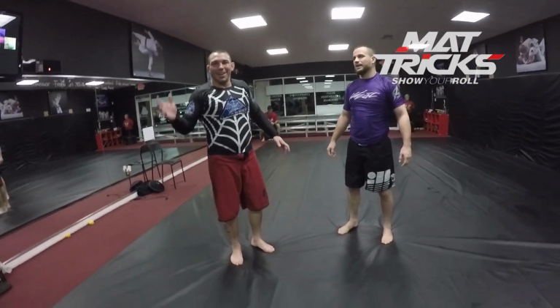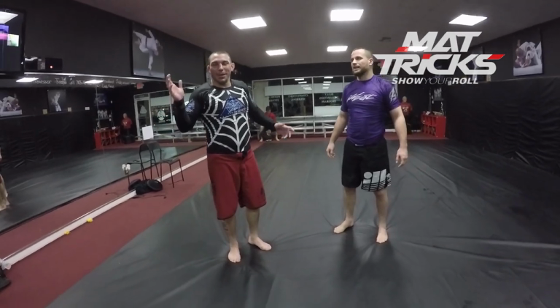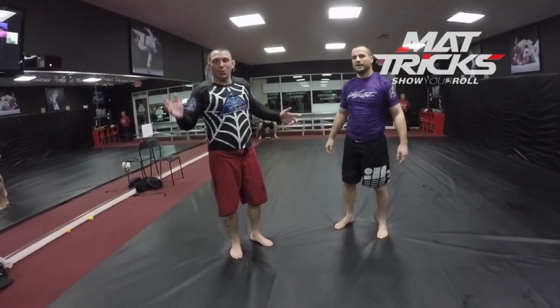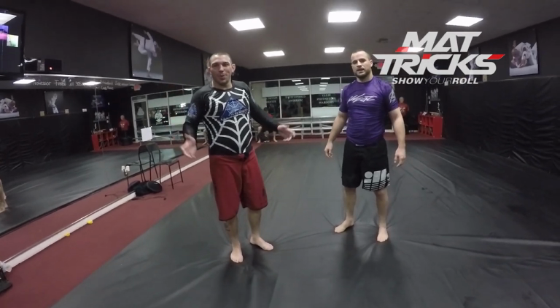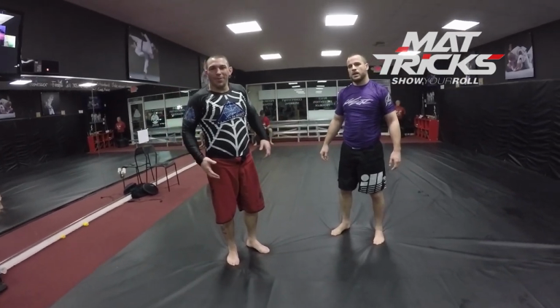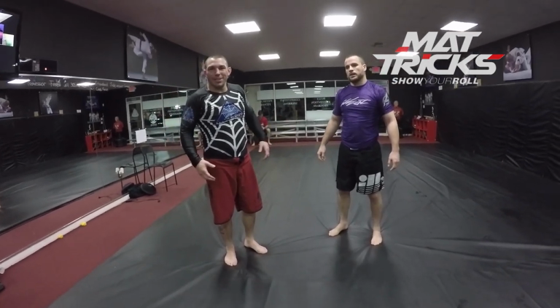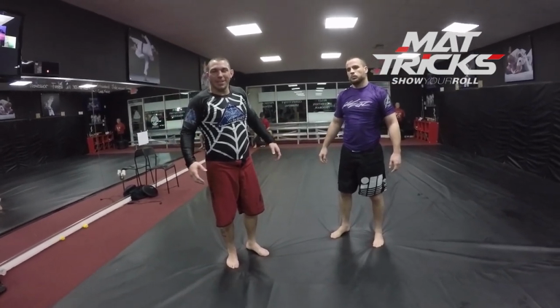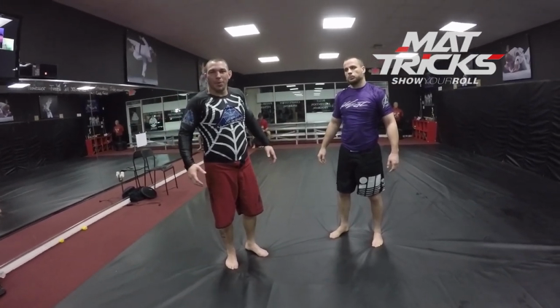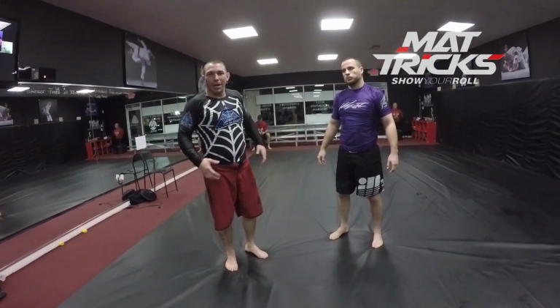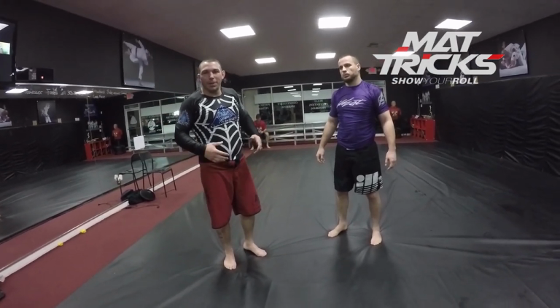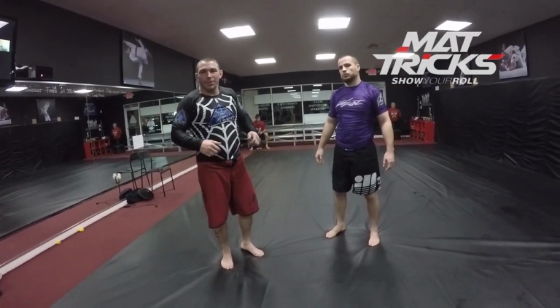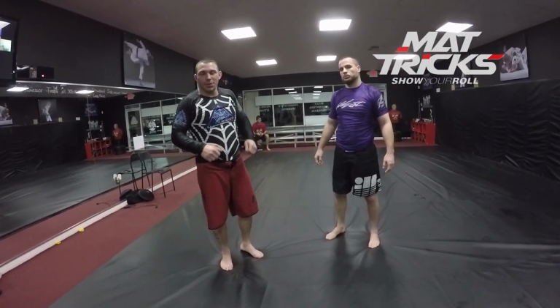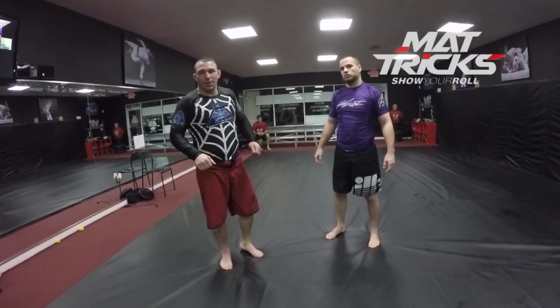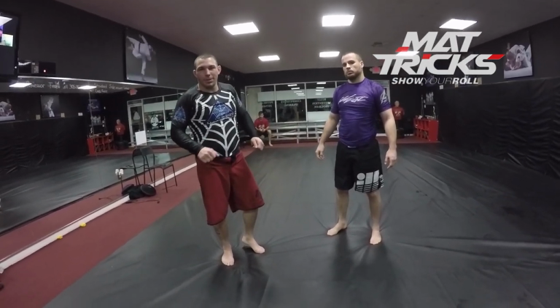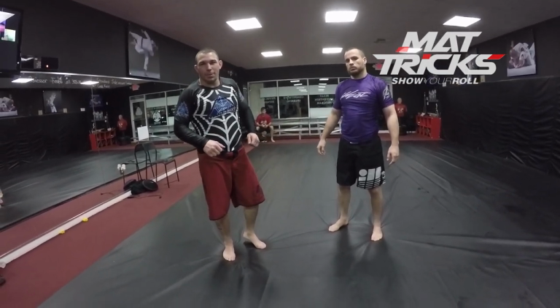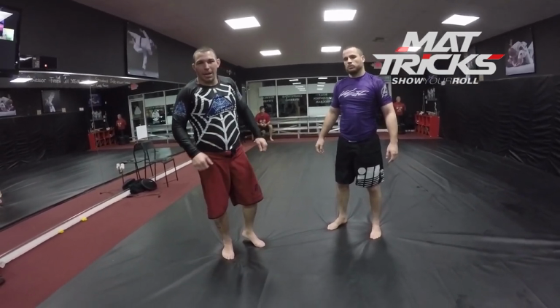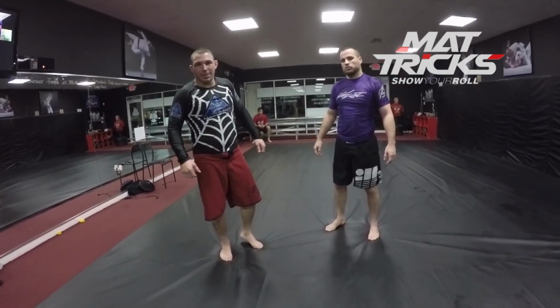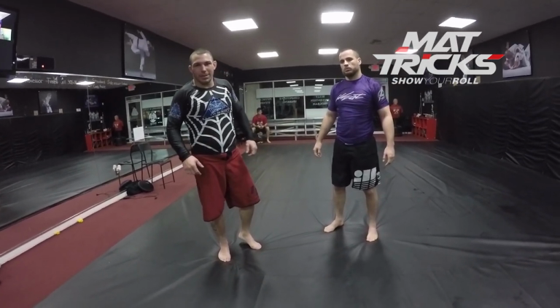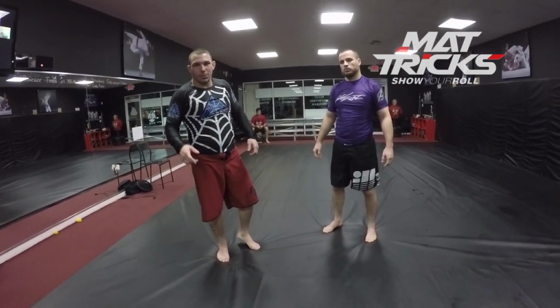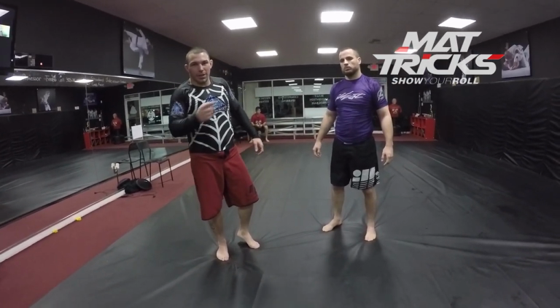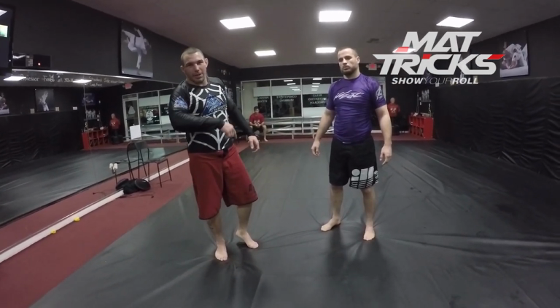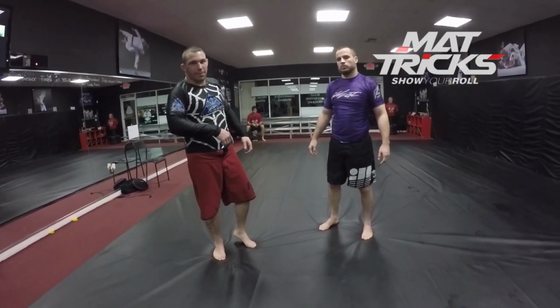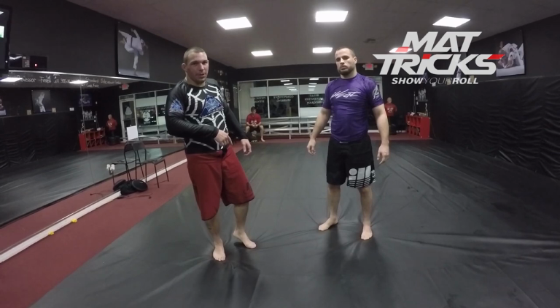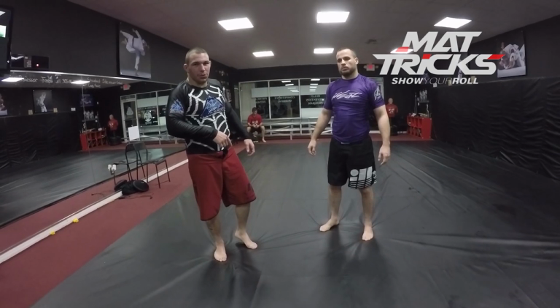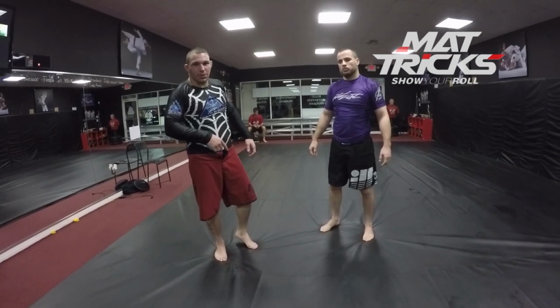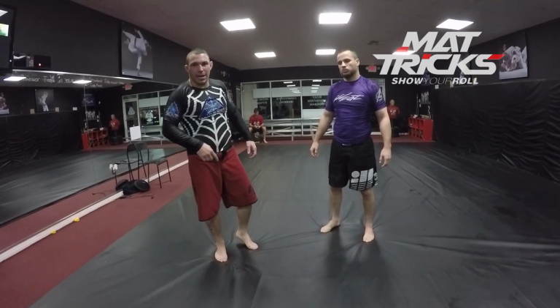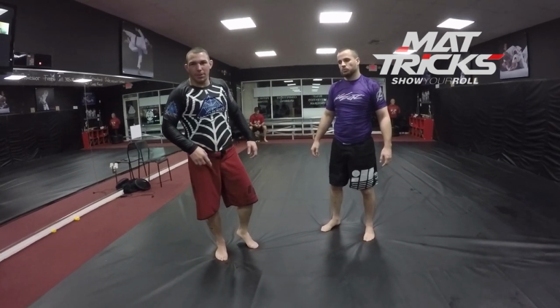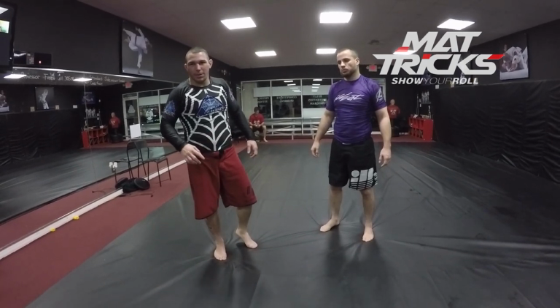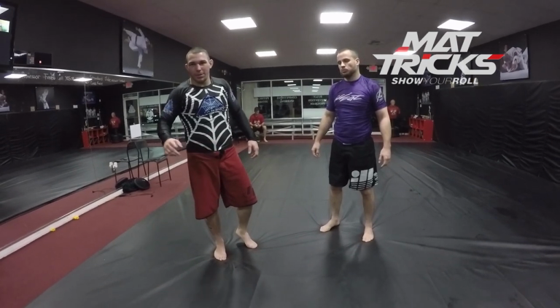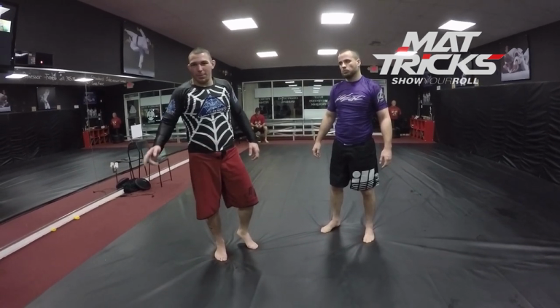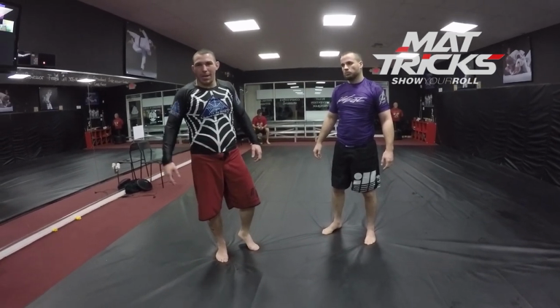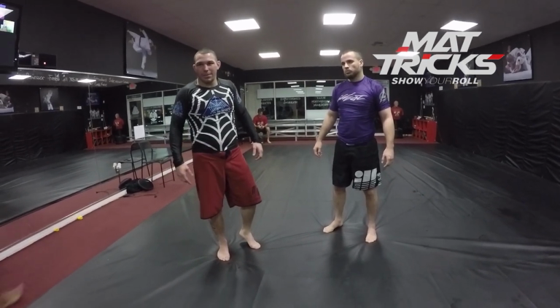My name is Ruben Alvarez, I'm a black belt, first degree under Tom the Blast. I'm training here at Freddy Trillo's academy under Tom the Blast.